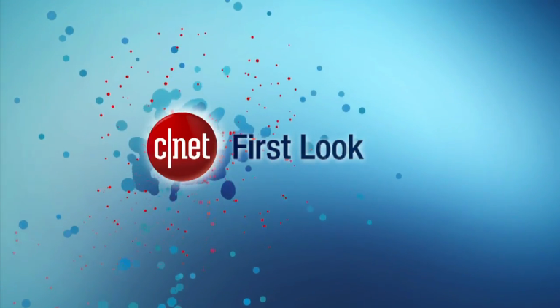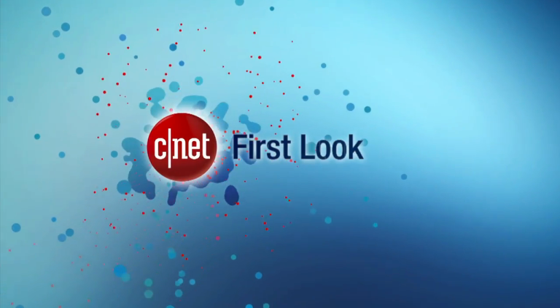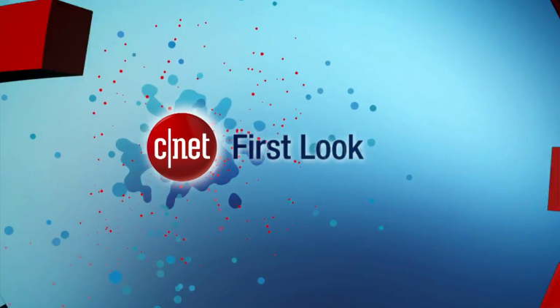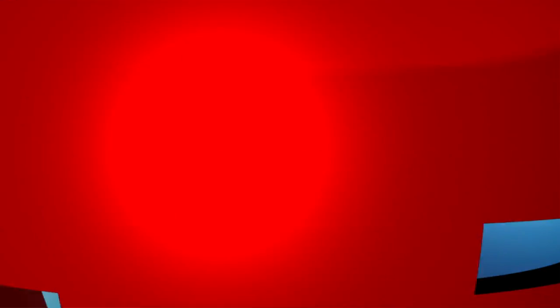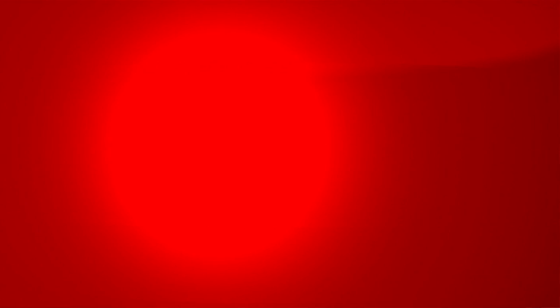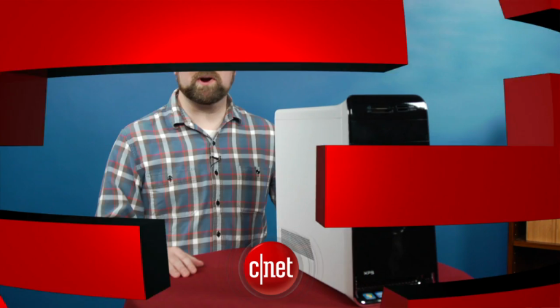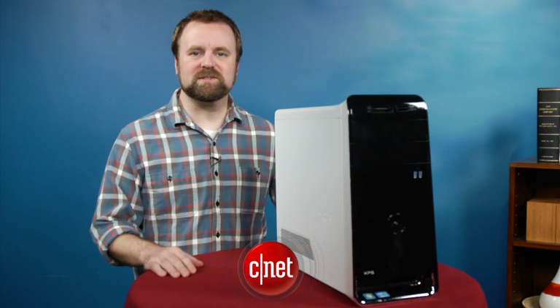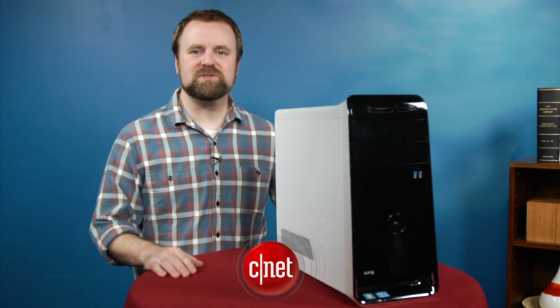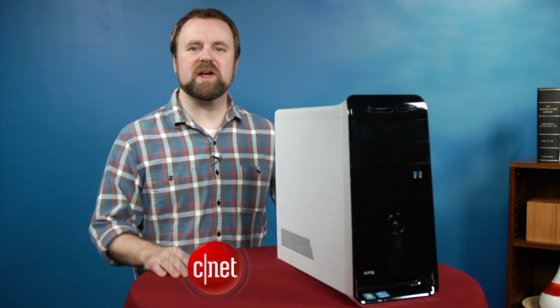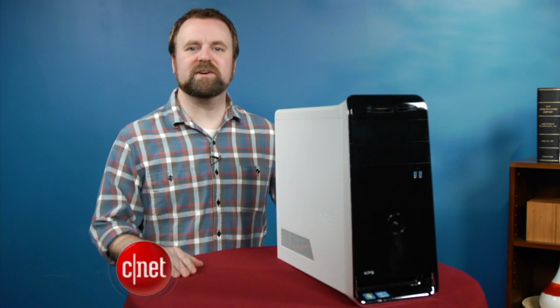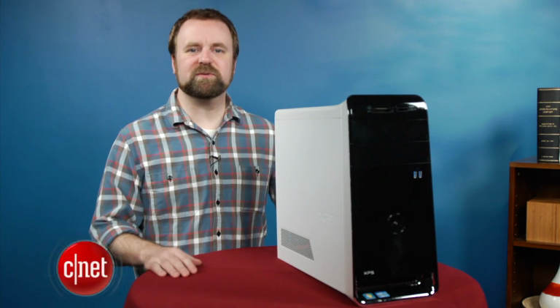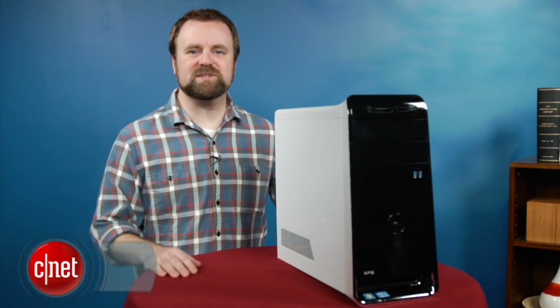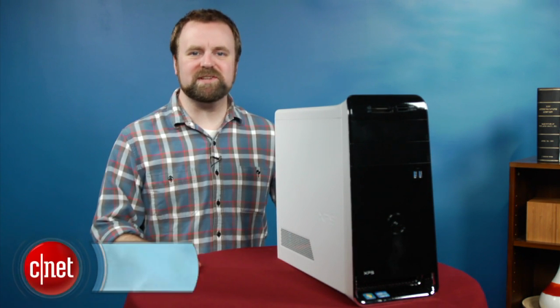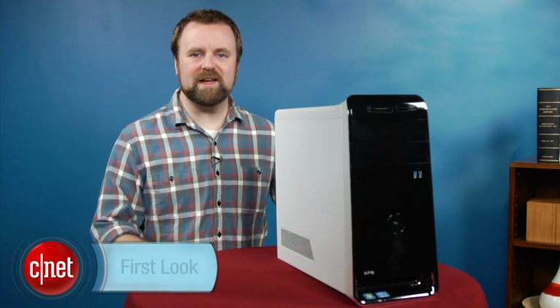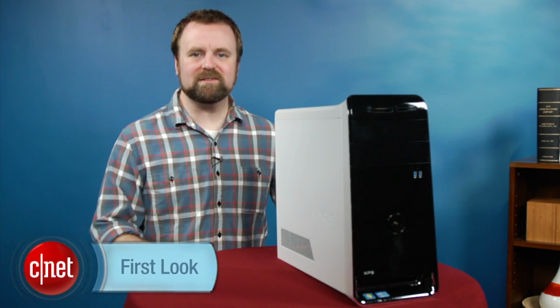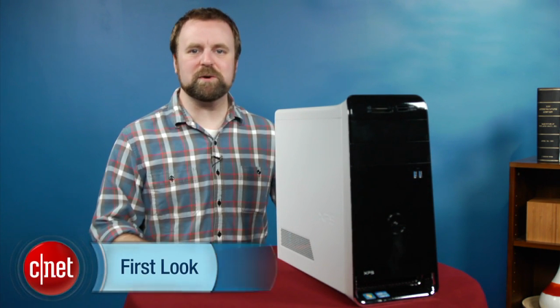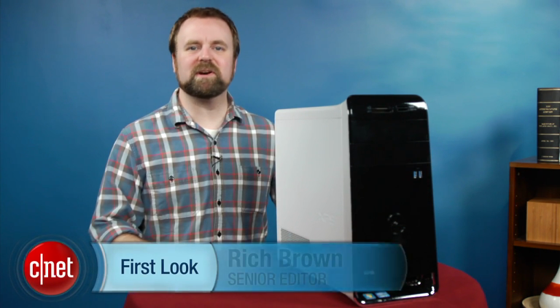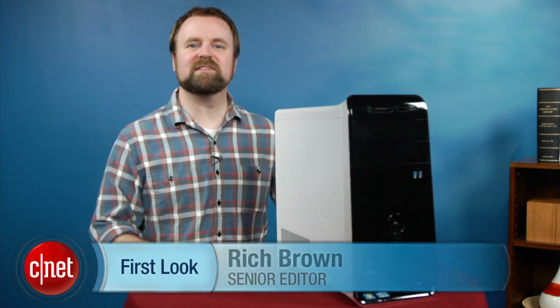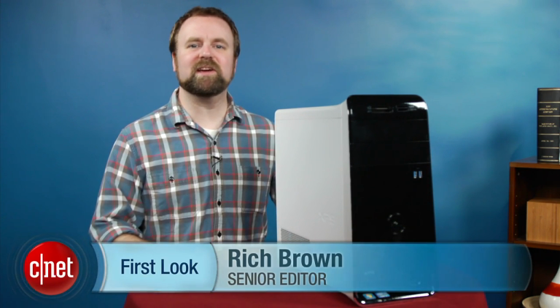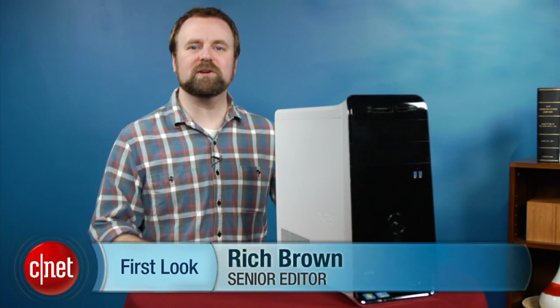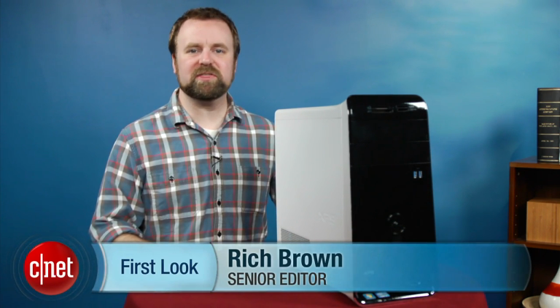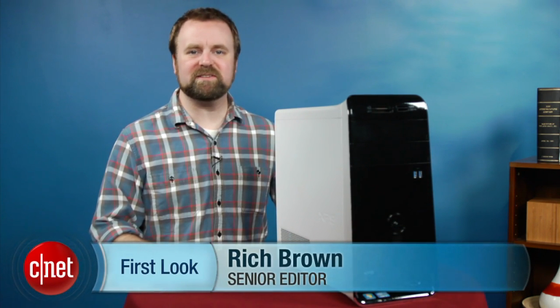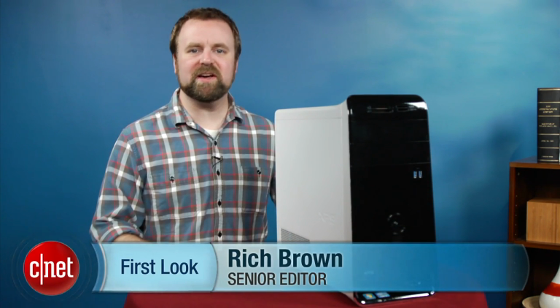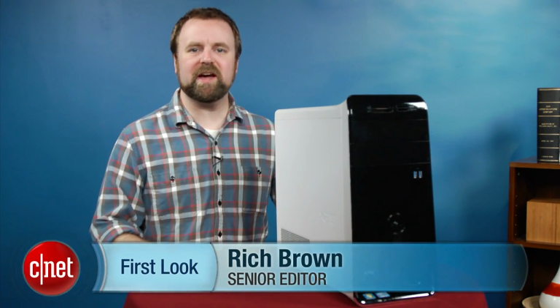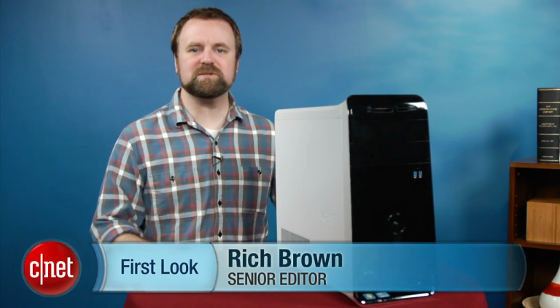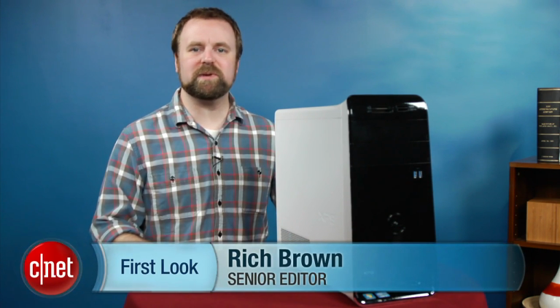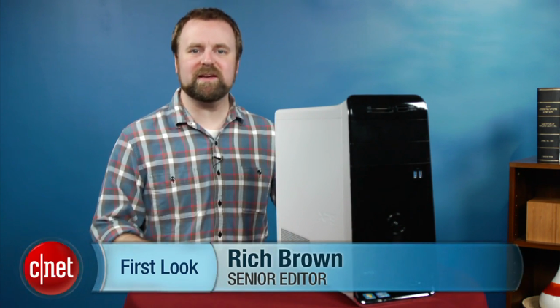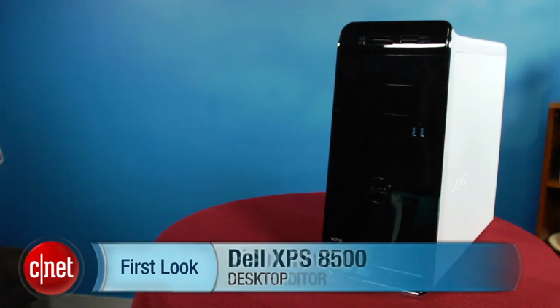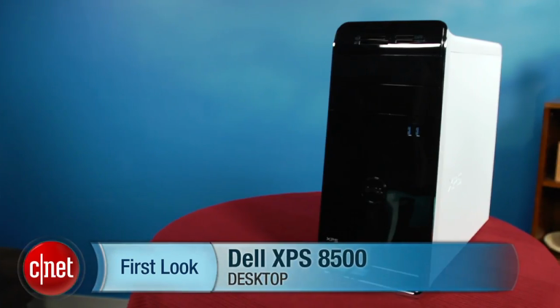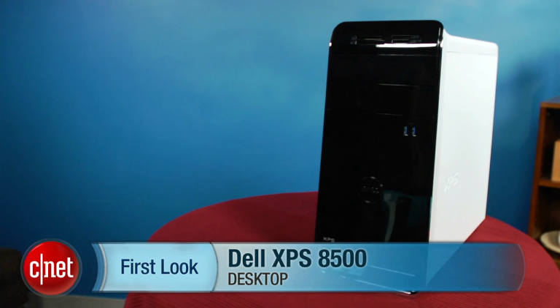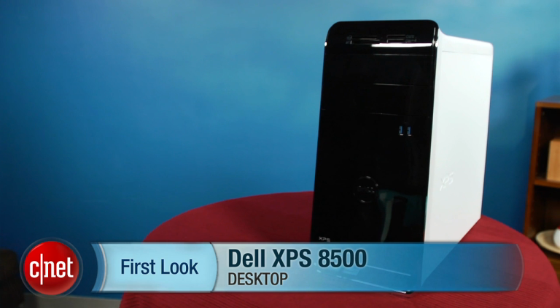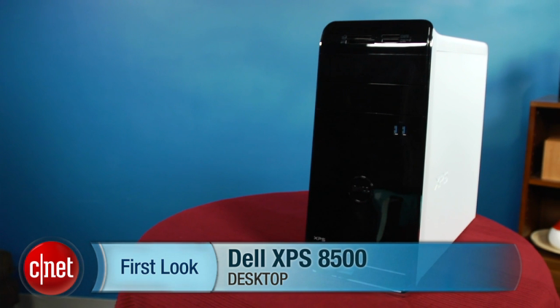Hi, I'm Rich Brown, Senior Editor for CNET. Today we're going to take a look at the Dell XPS 8500.